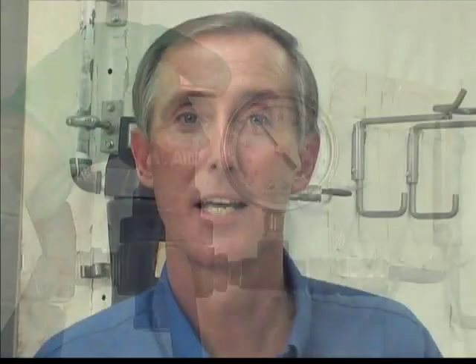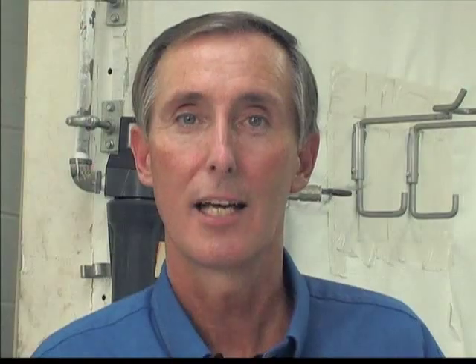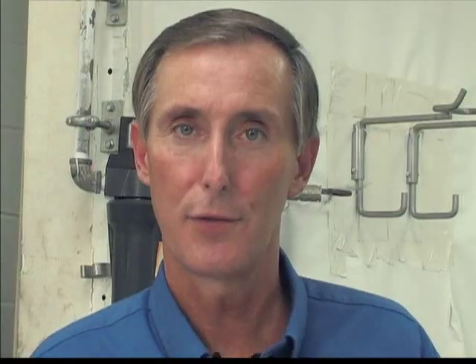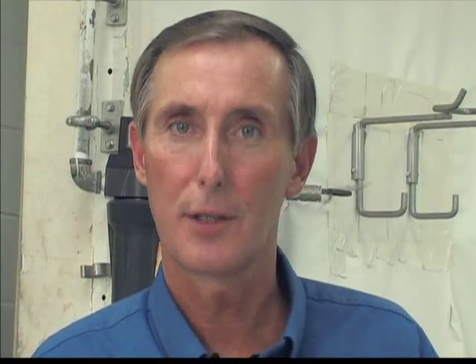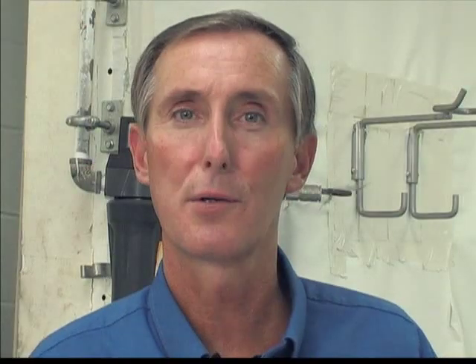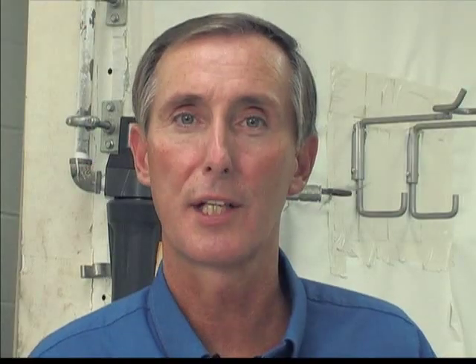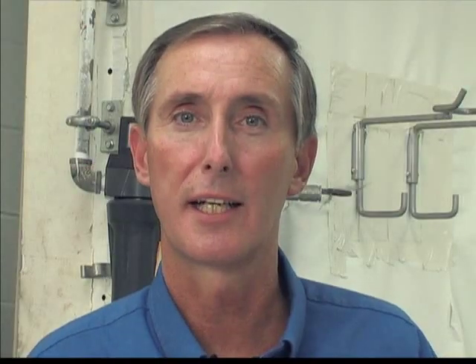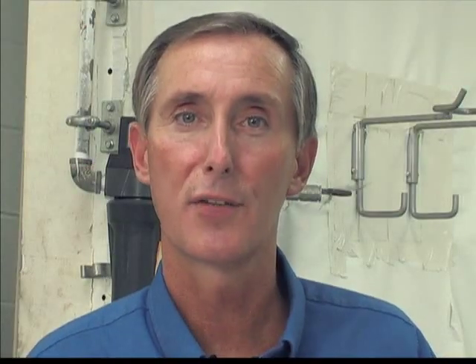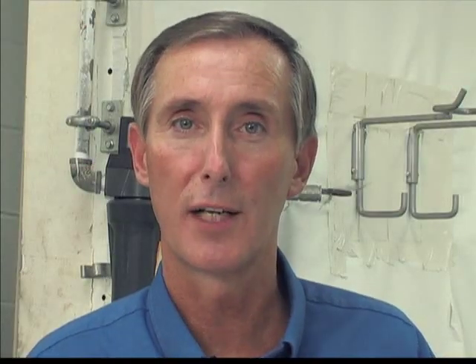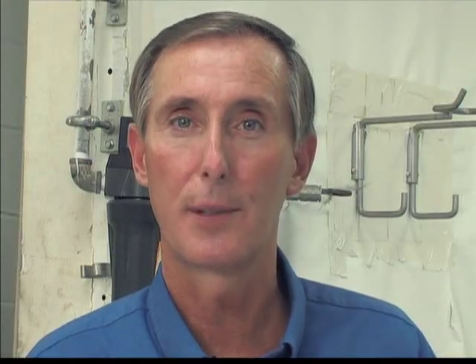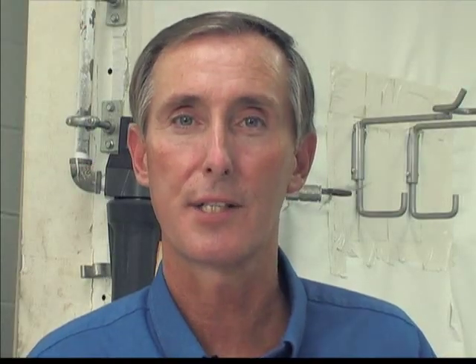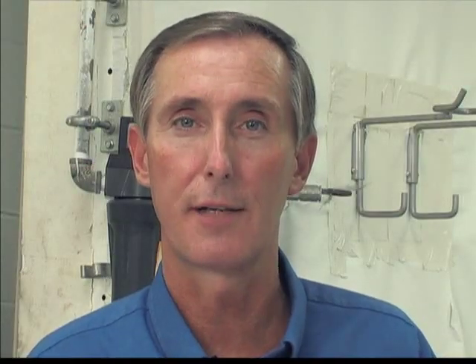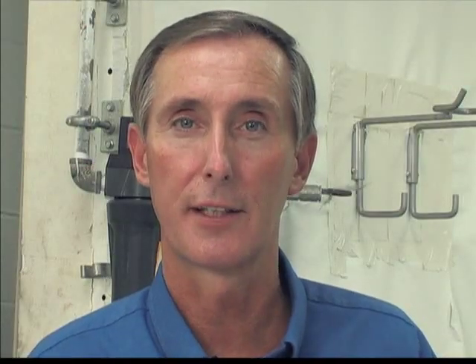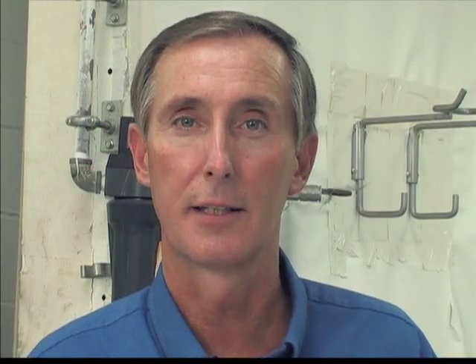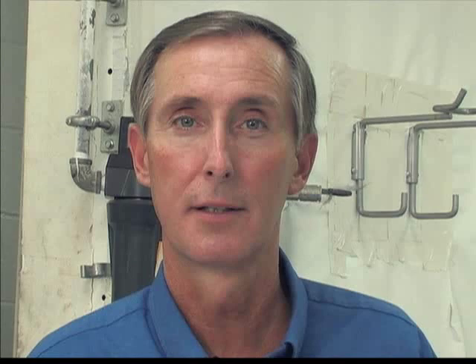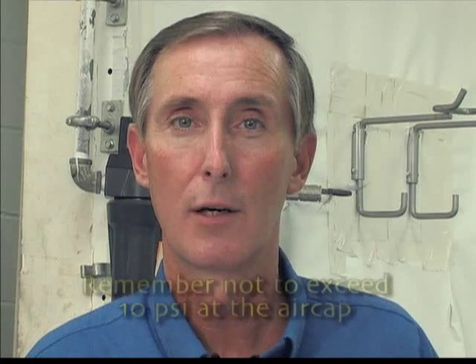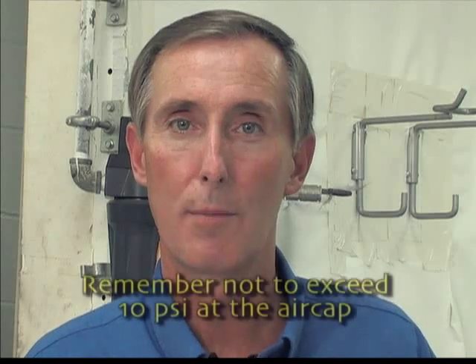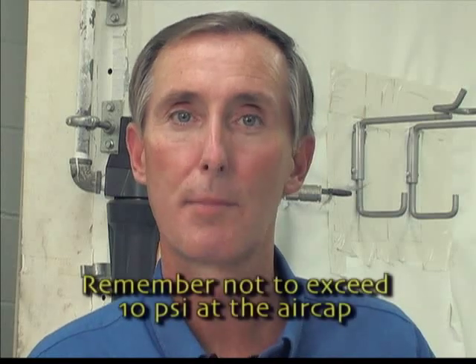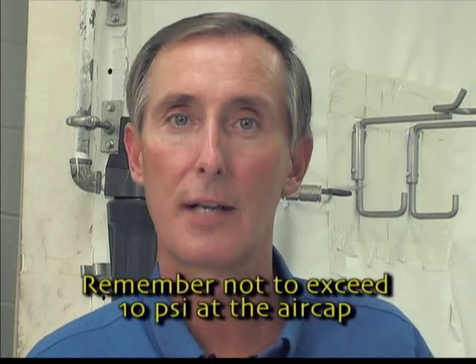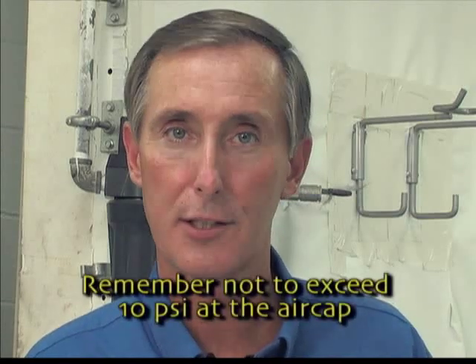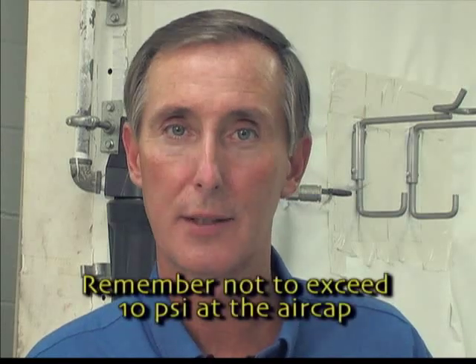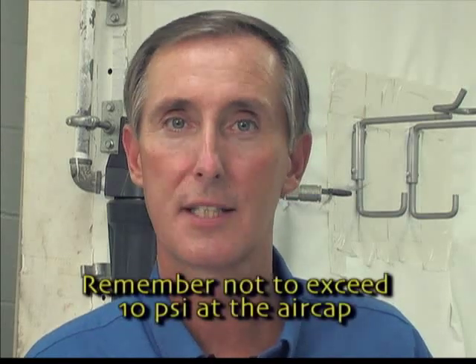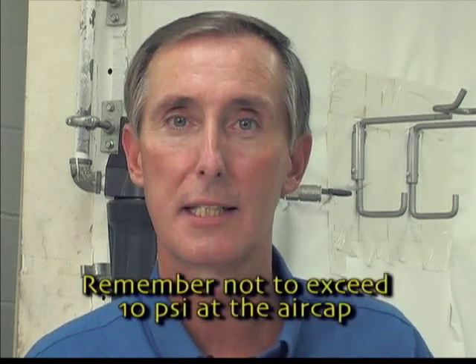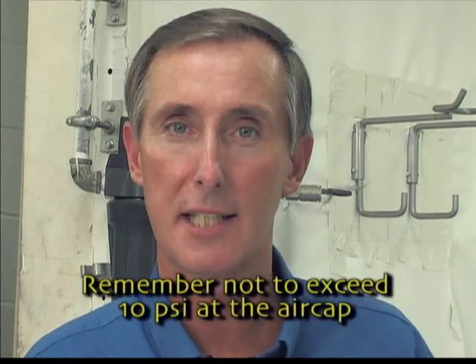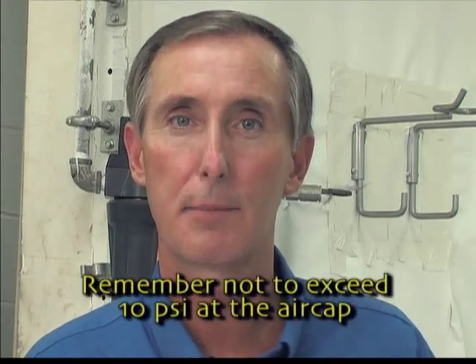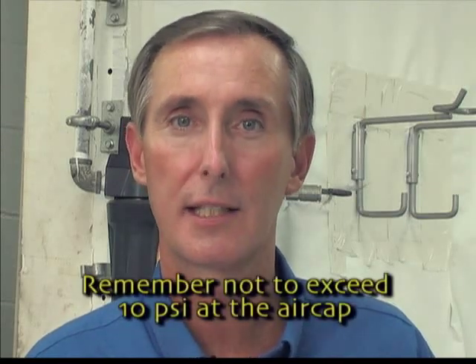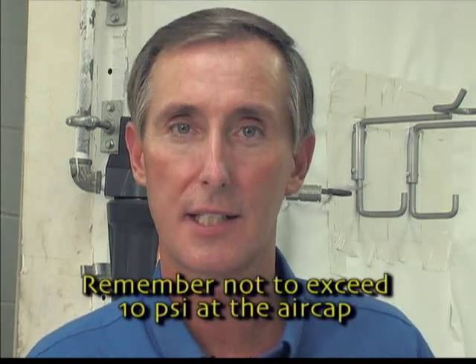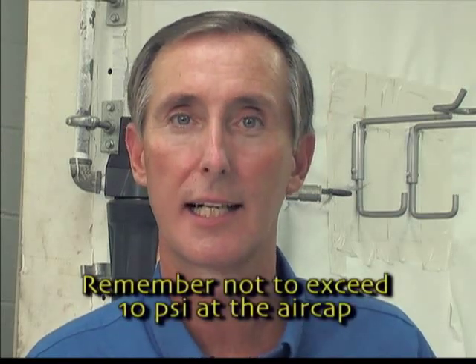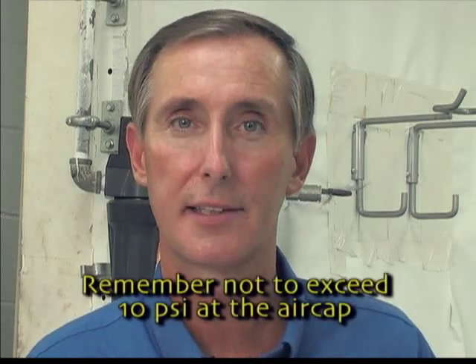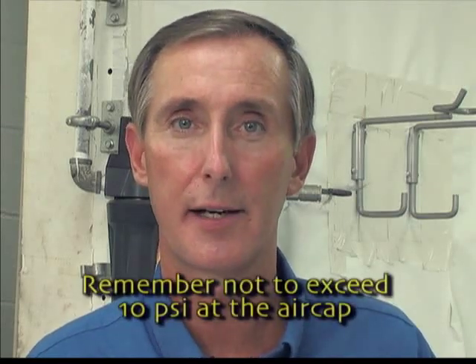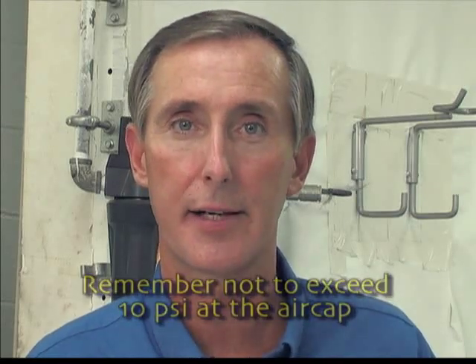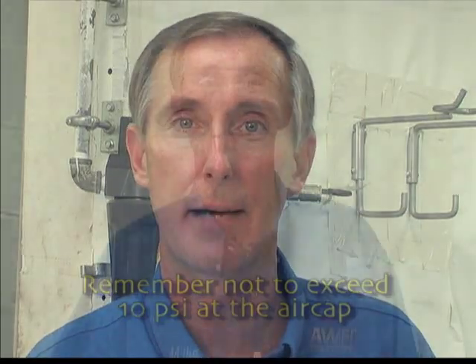If you are using an HVLP siphon gun, remember not to exceed 10 psi at the air cap.